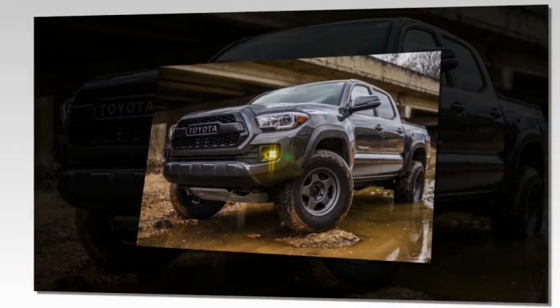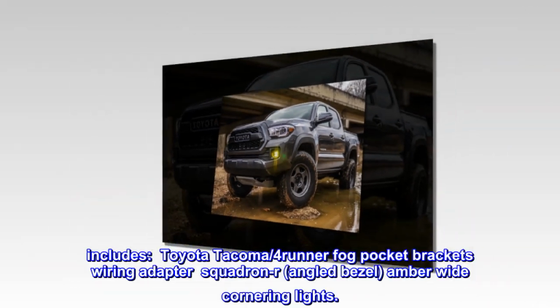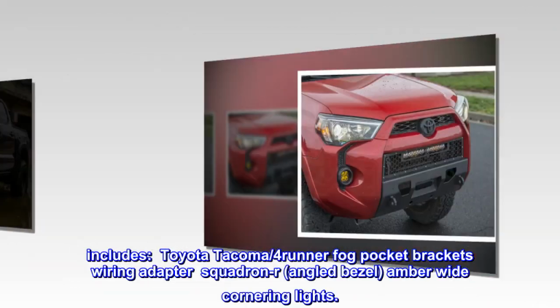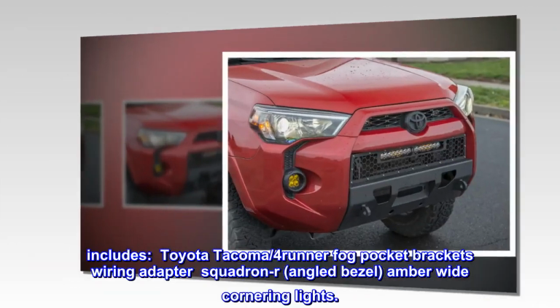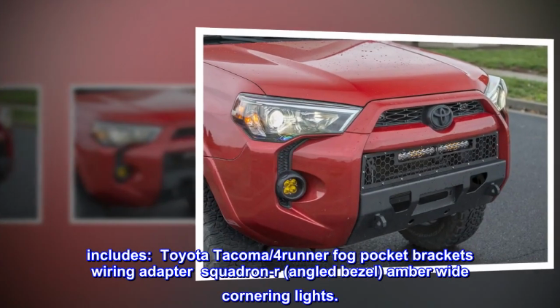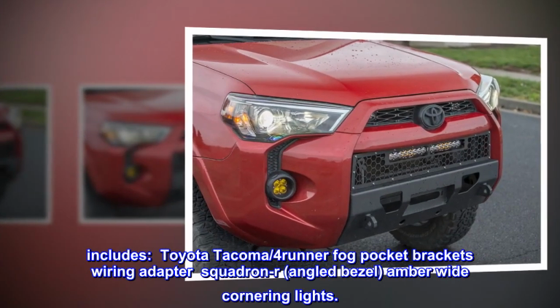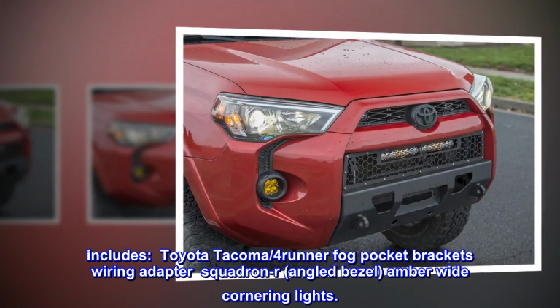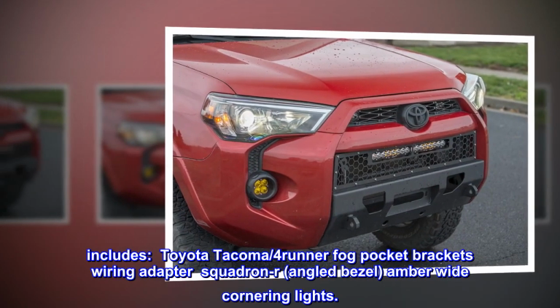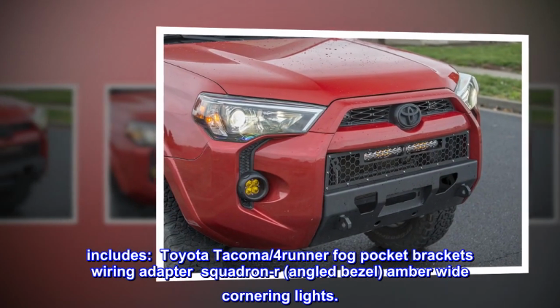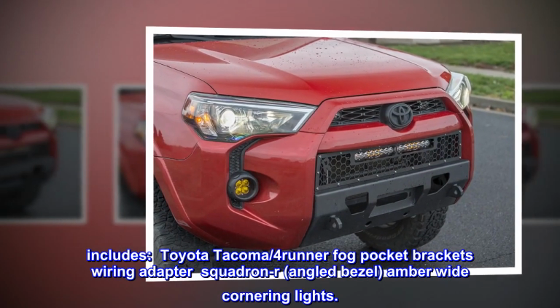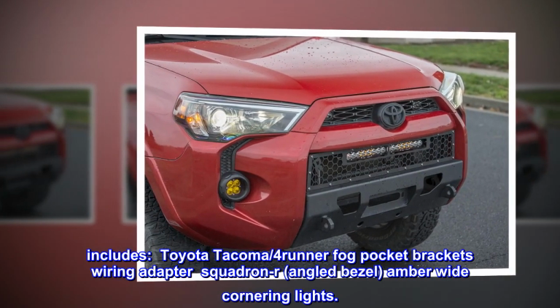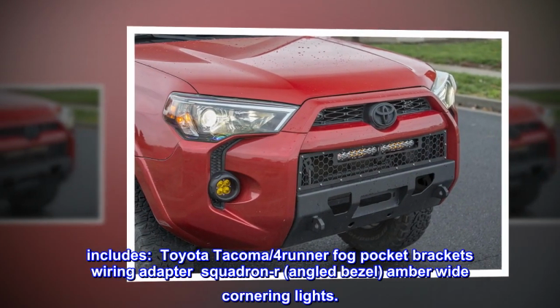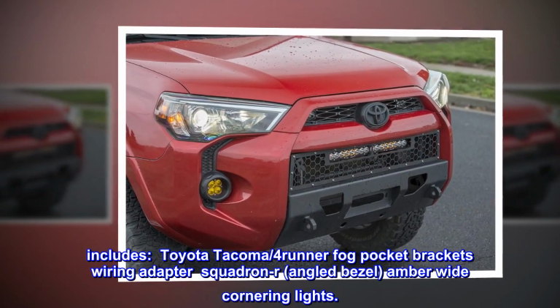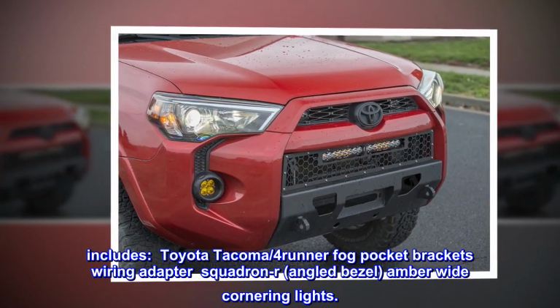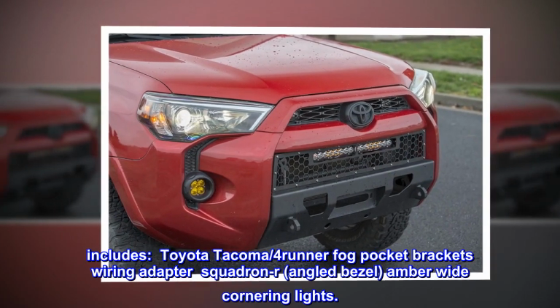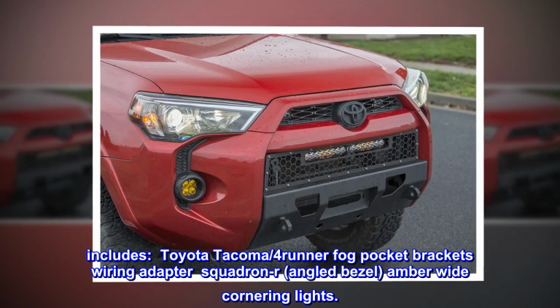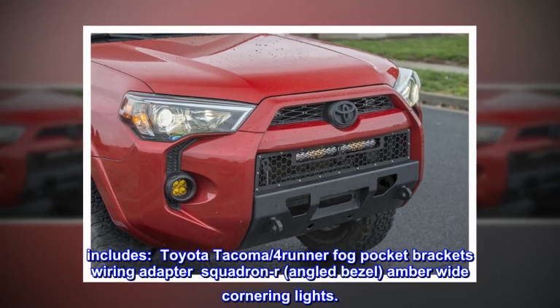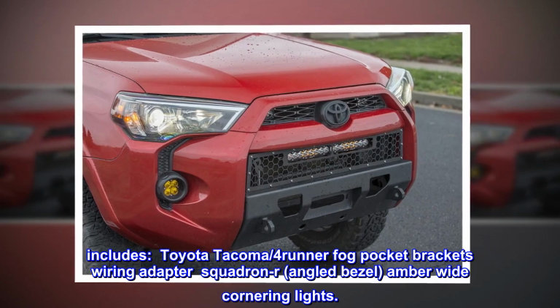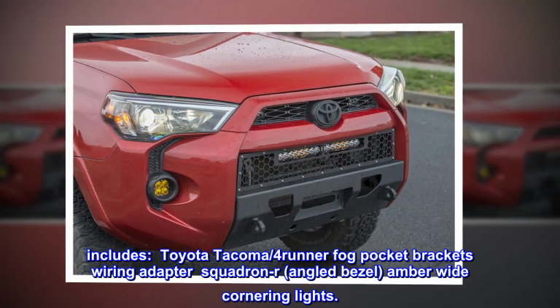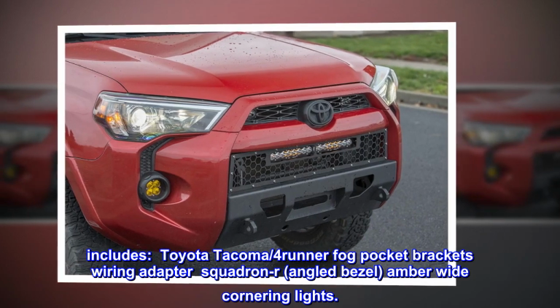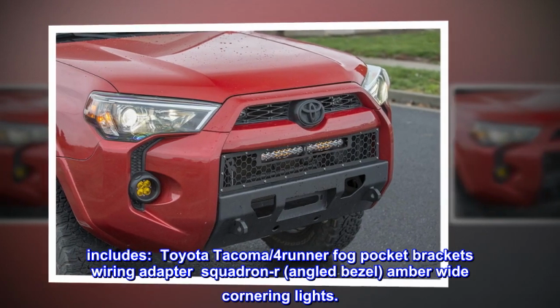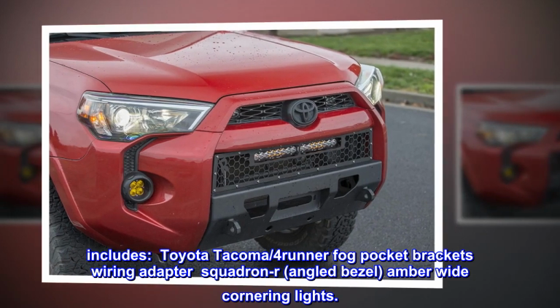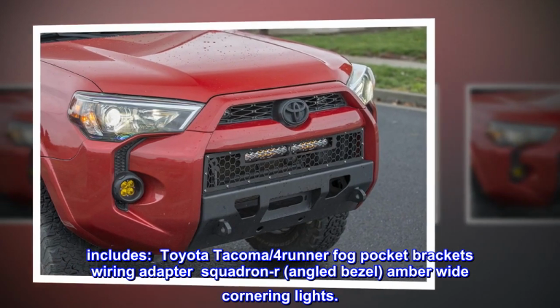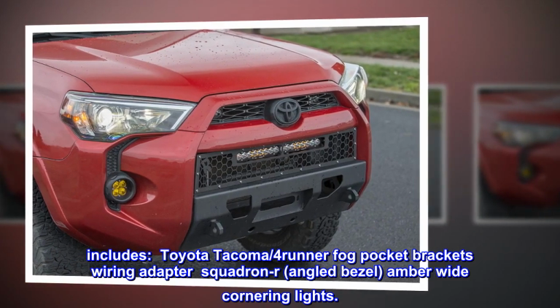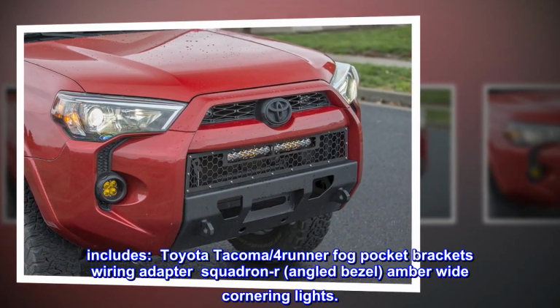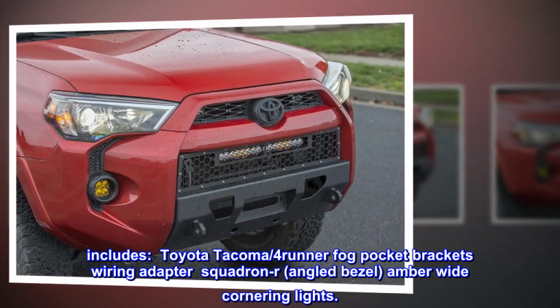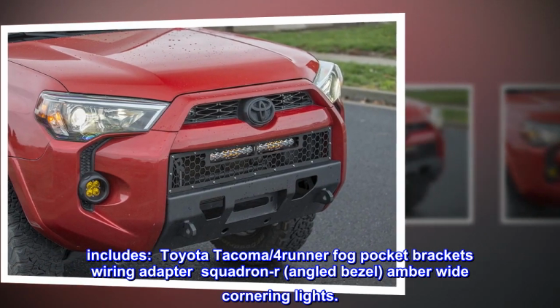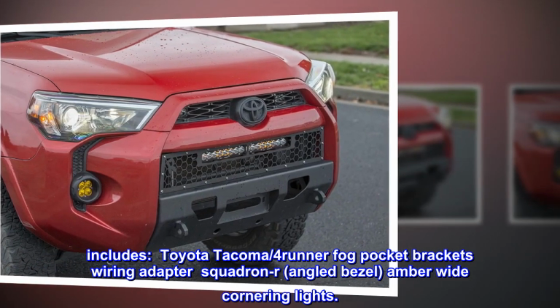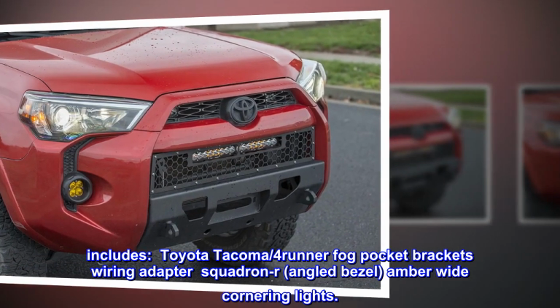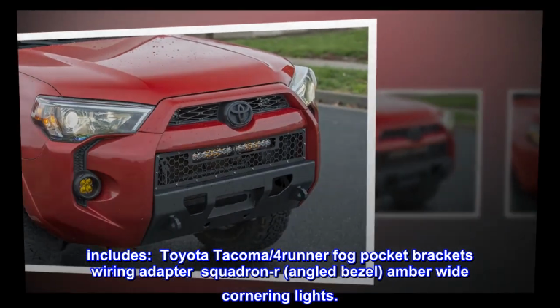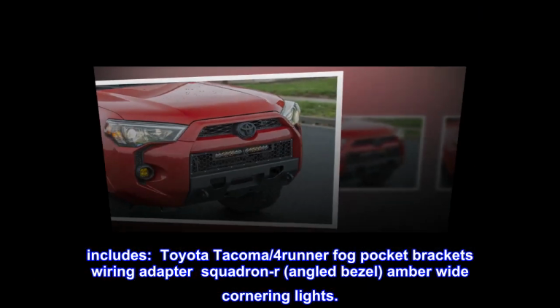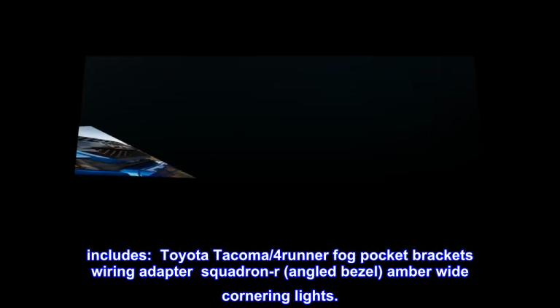Includes: Toyota Tacoma and 4Runner Fog Pocket Brackets, wiring adapter, Squadron-R angled bezel, amber wide cornering lights.